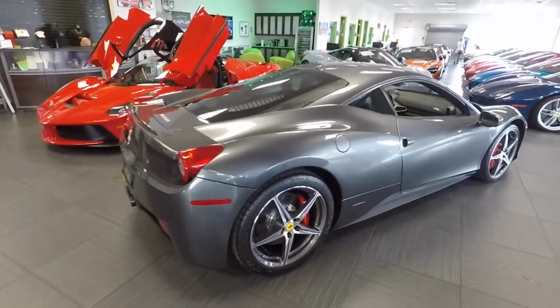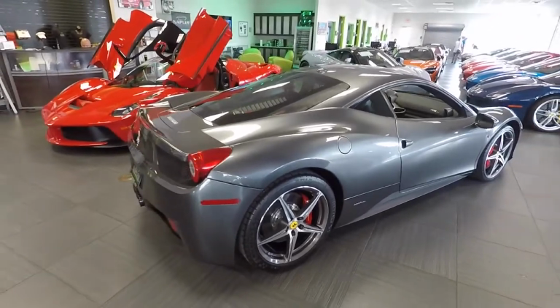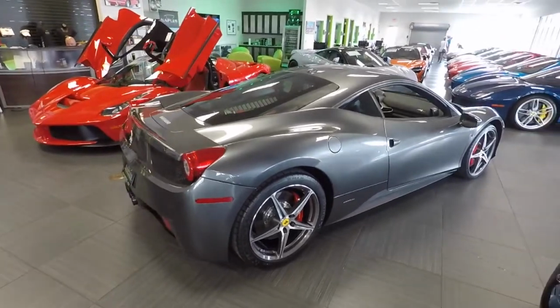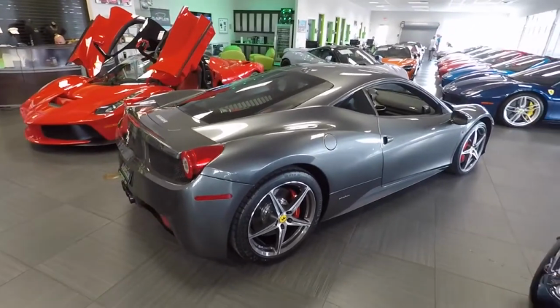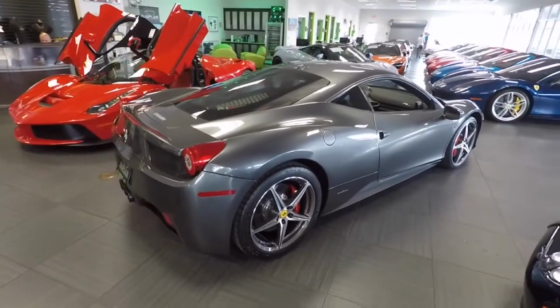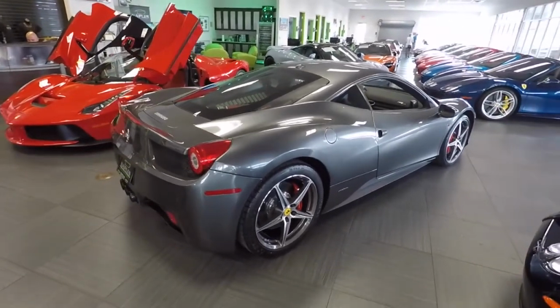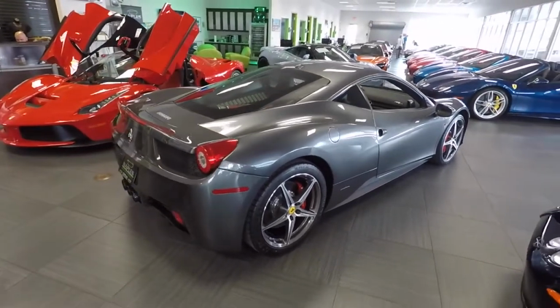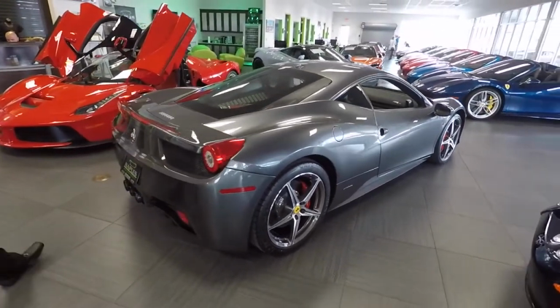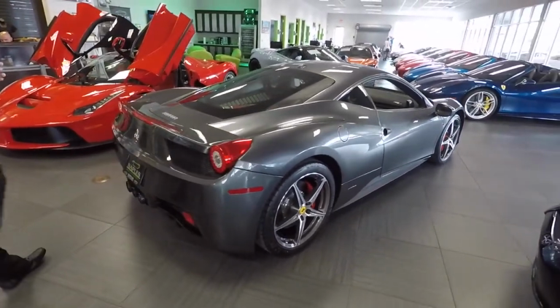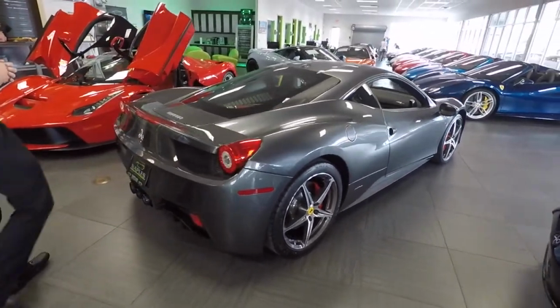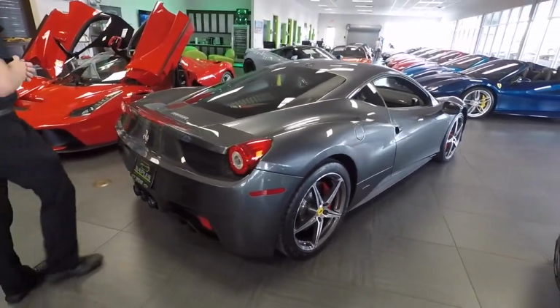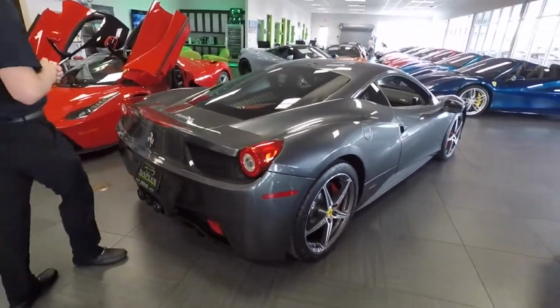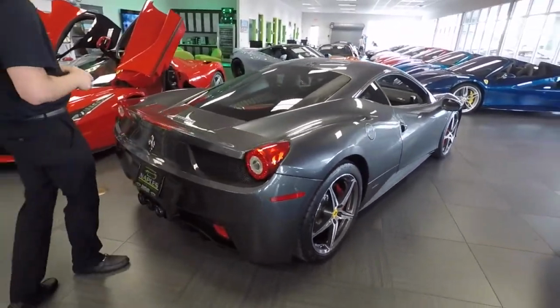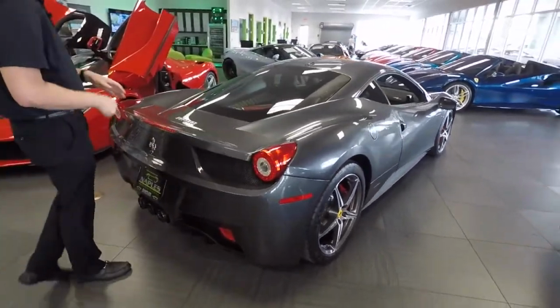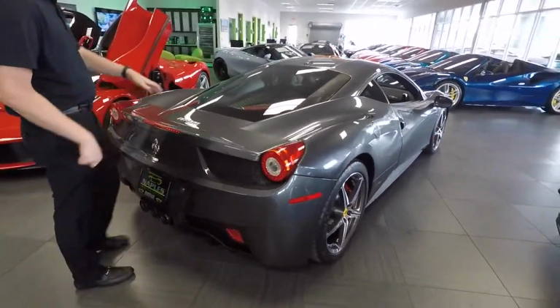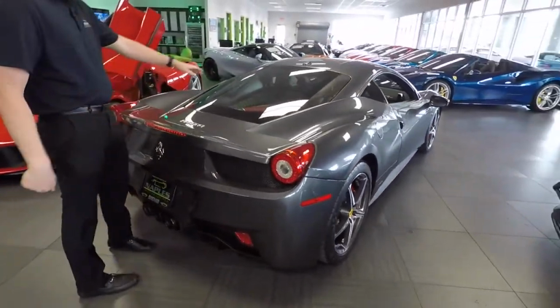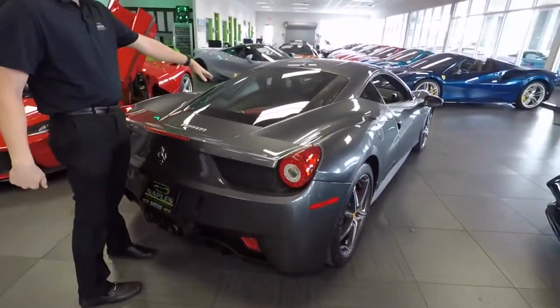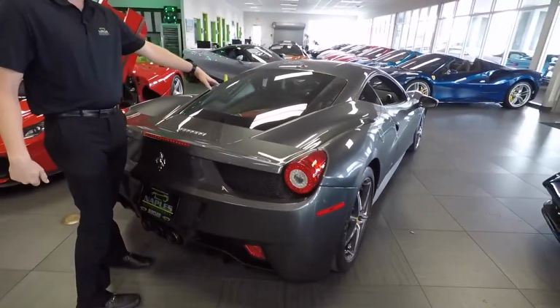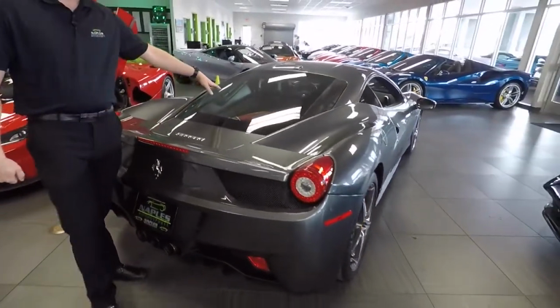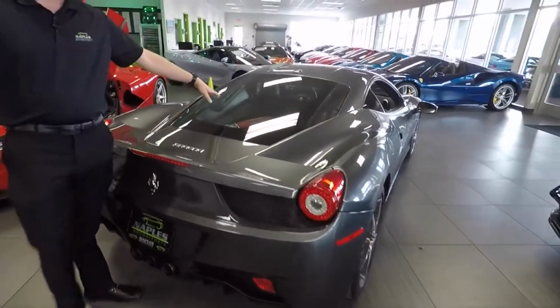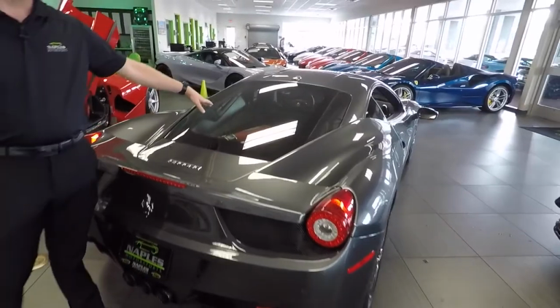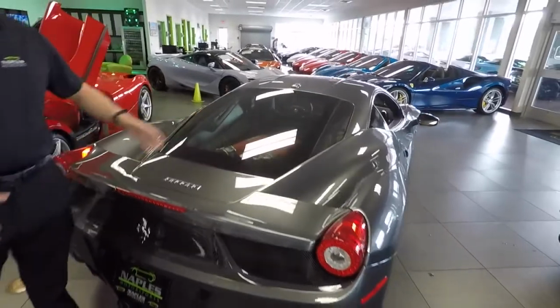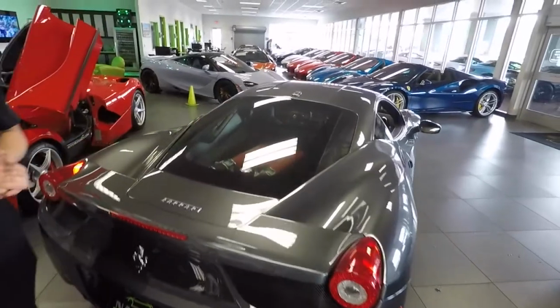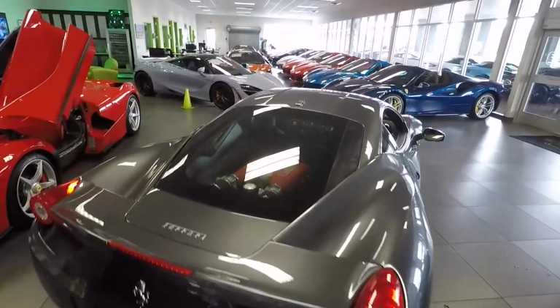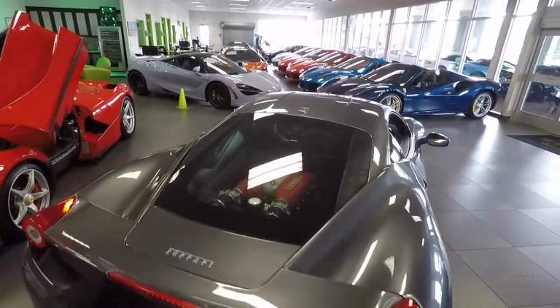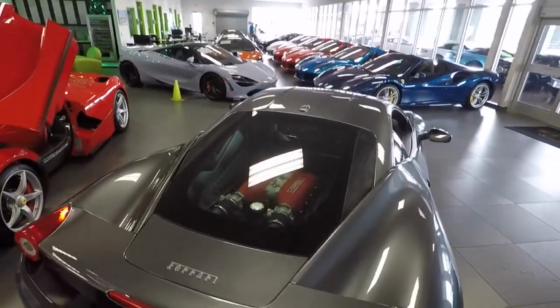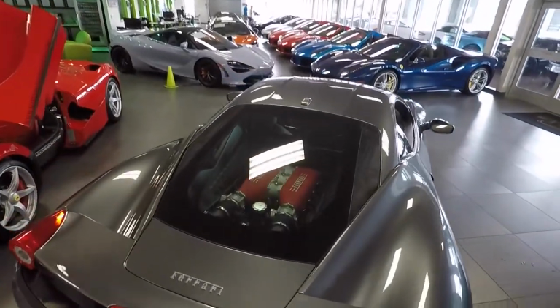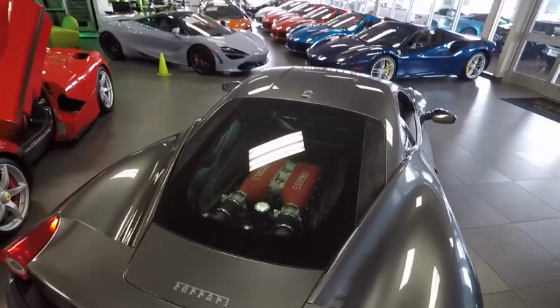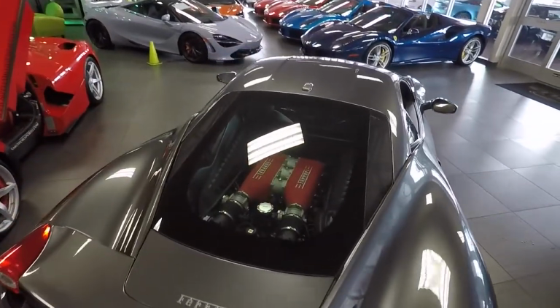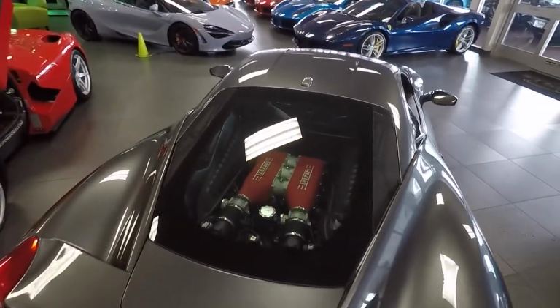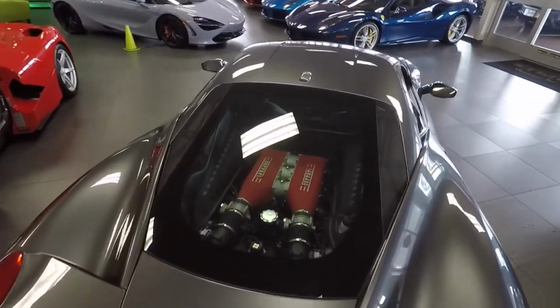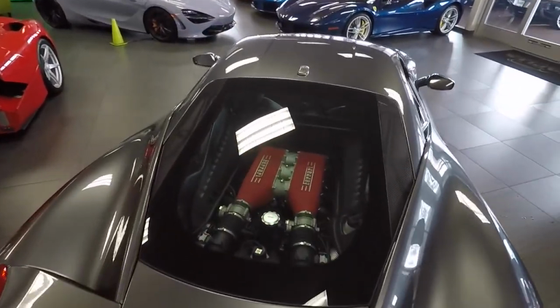As you come around to the back of the car, one of the big things that stands out with the Italia is of course the red engine cover, which you can see through the glass showcase.